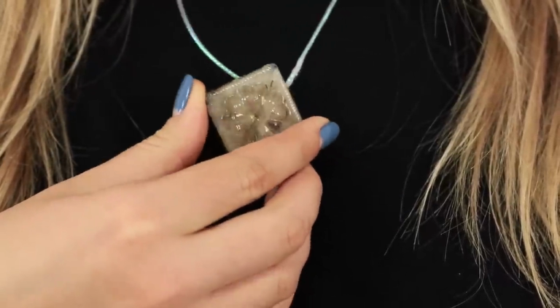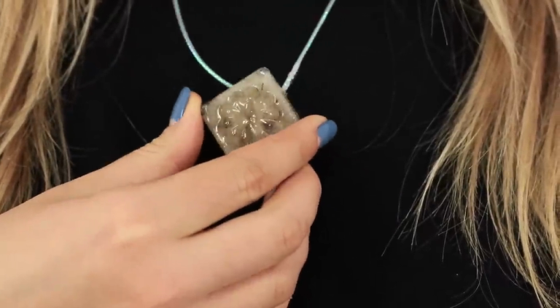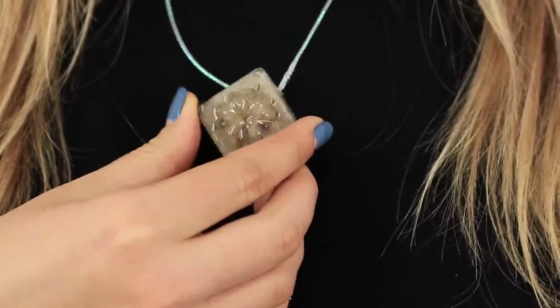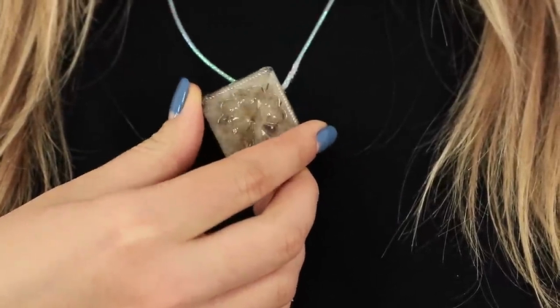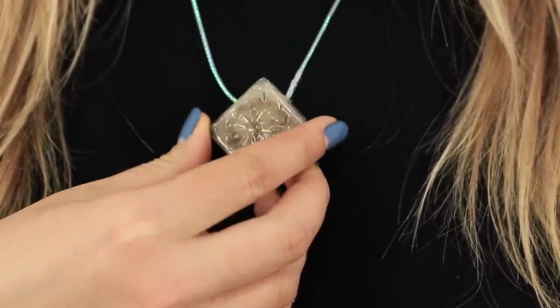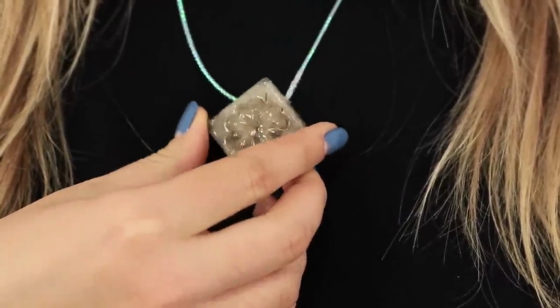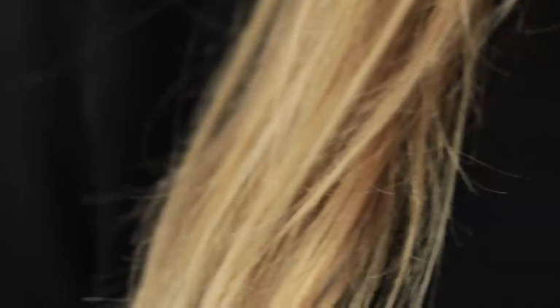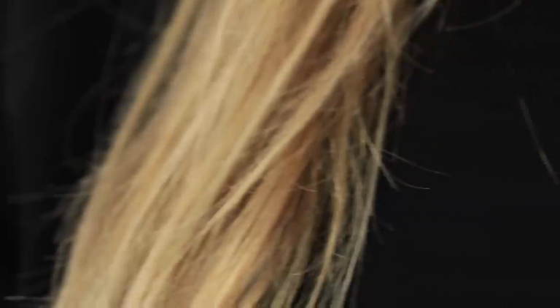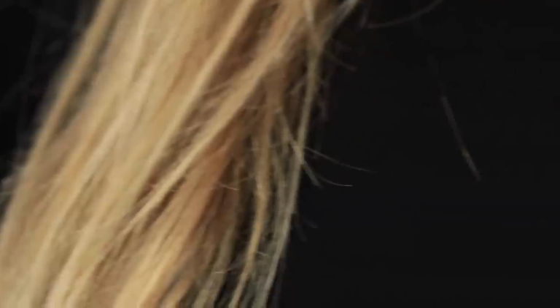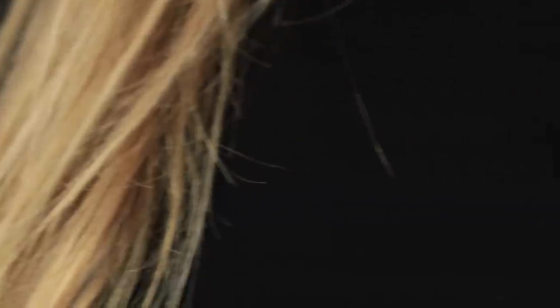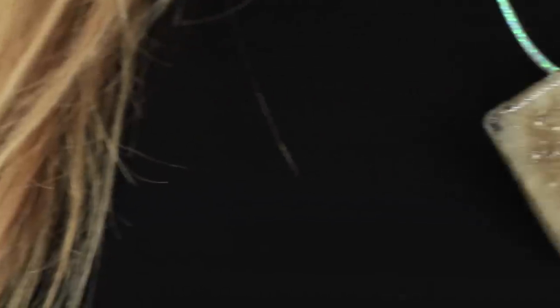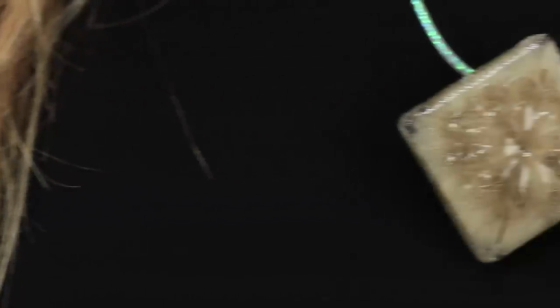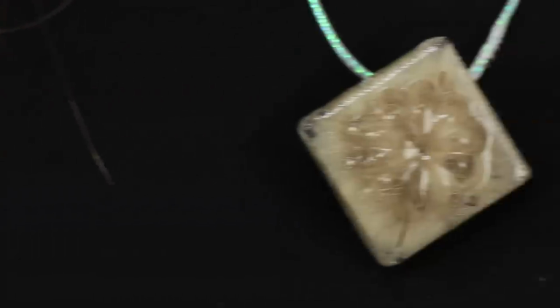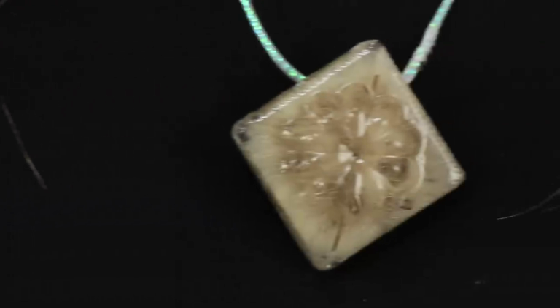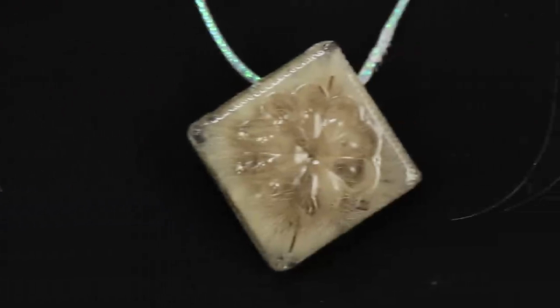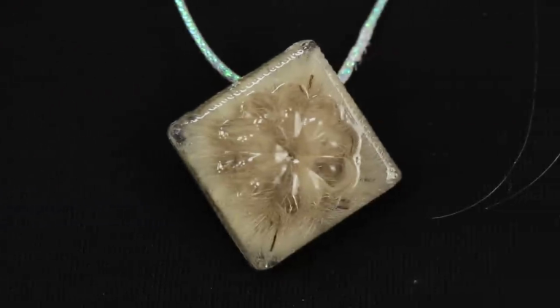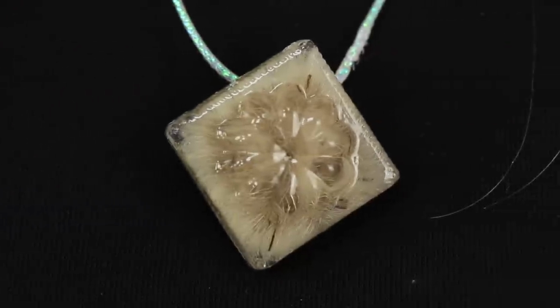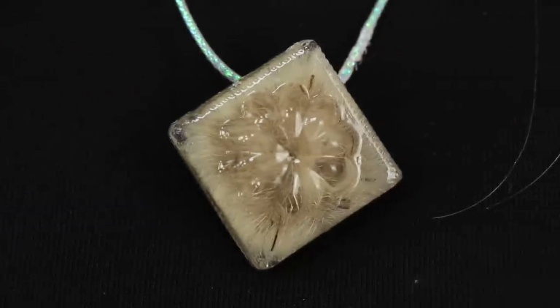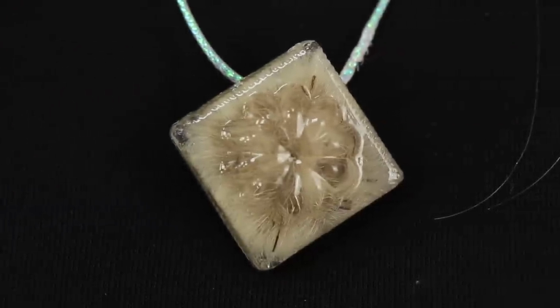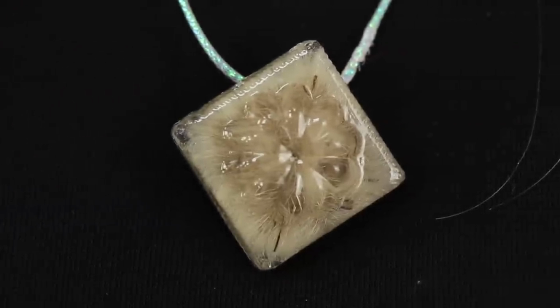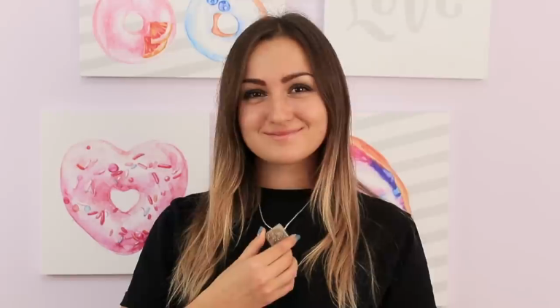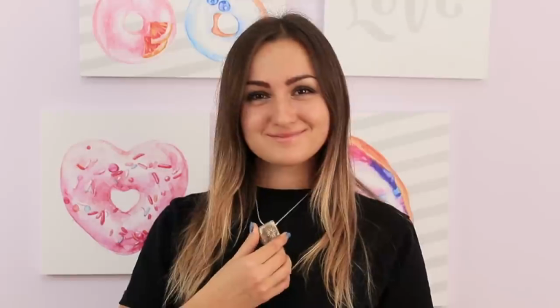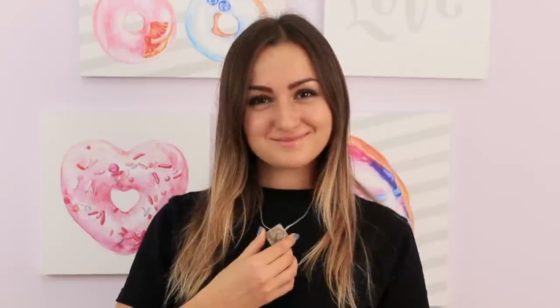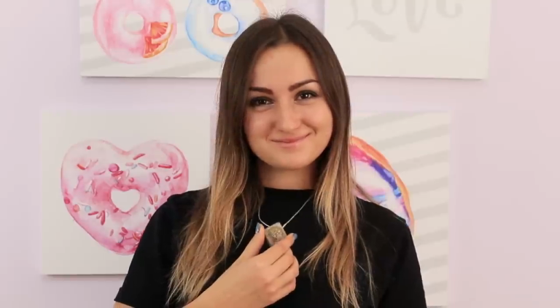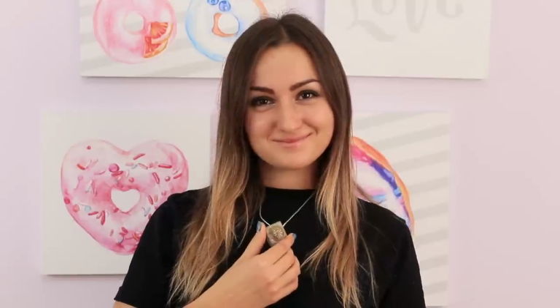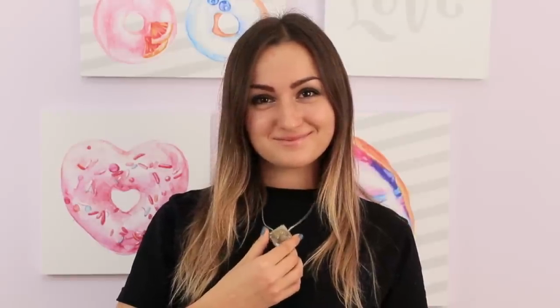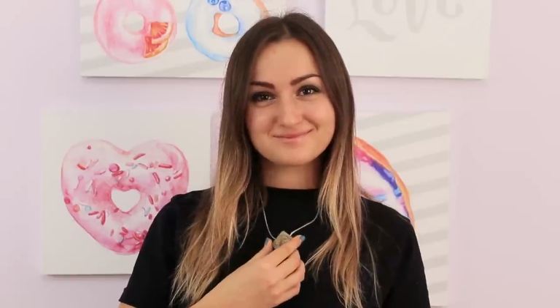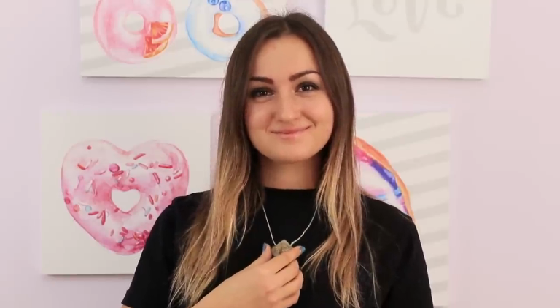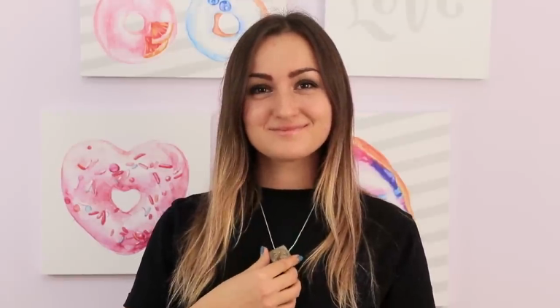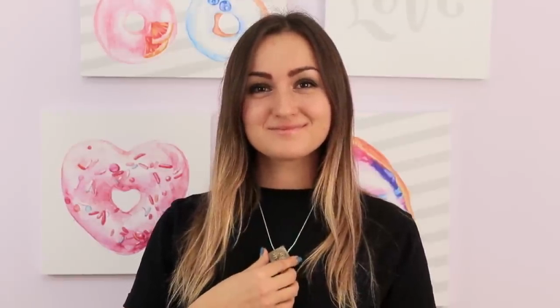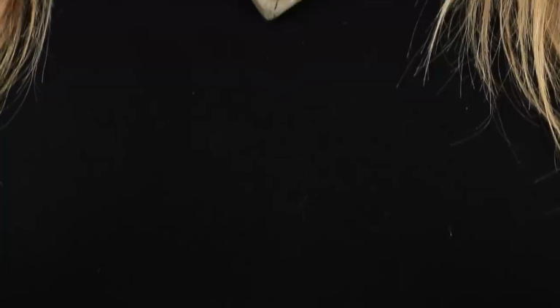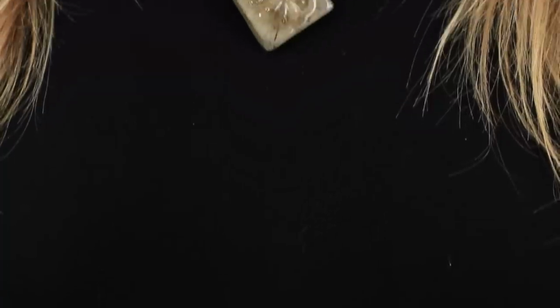Epoxy pendants are the trend of the season! Light, elegant, and original! What are you going to wear with such a dandelion?